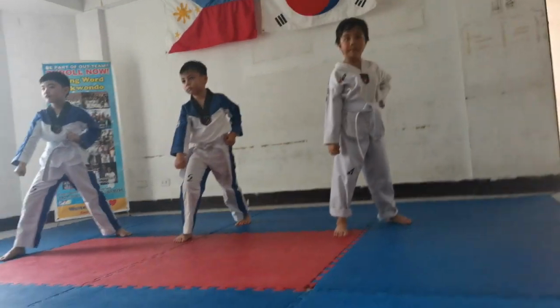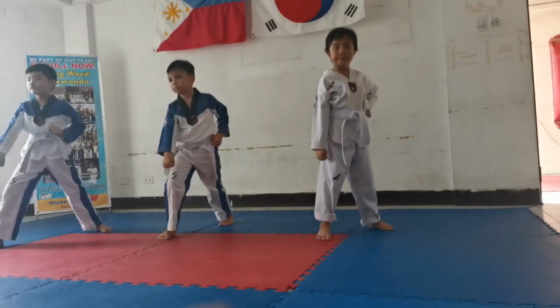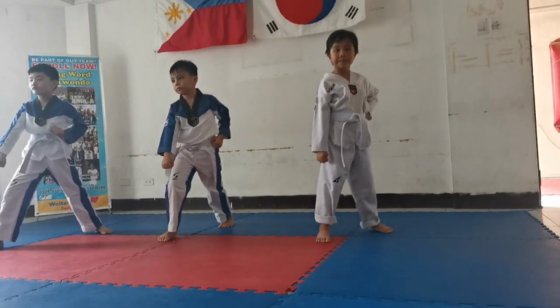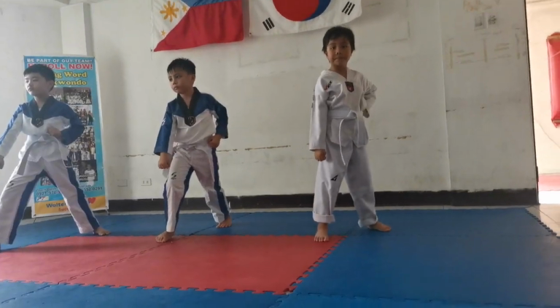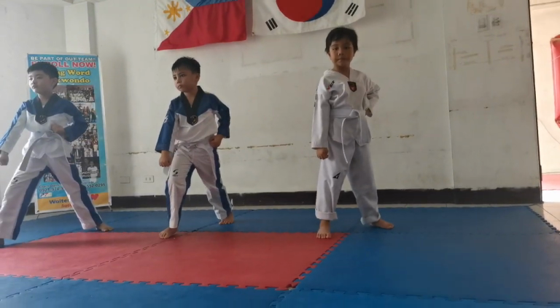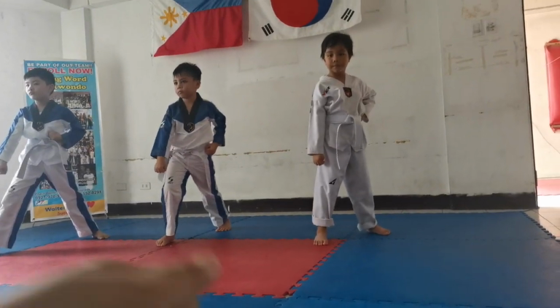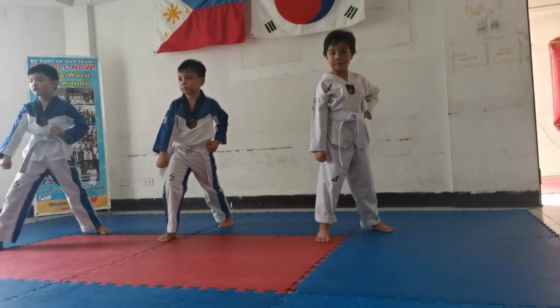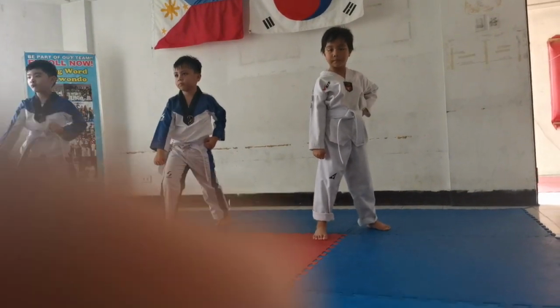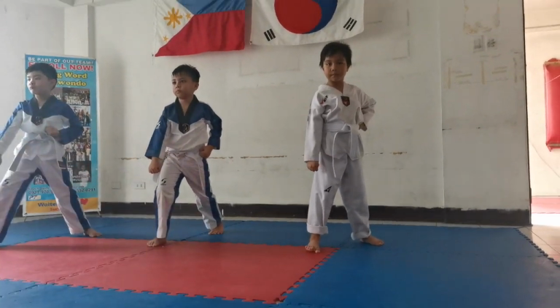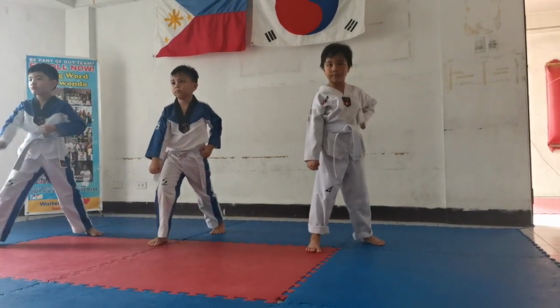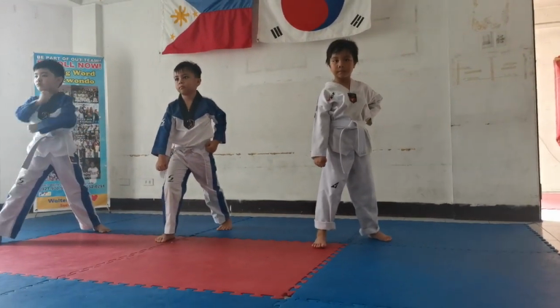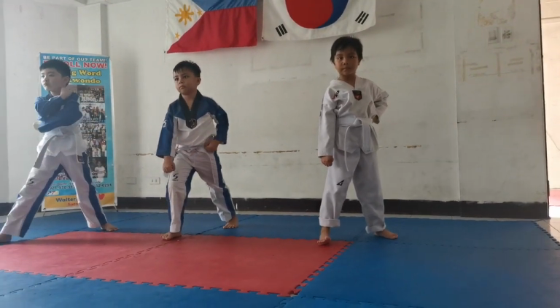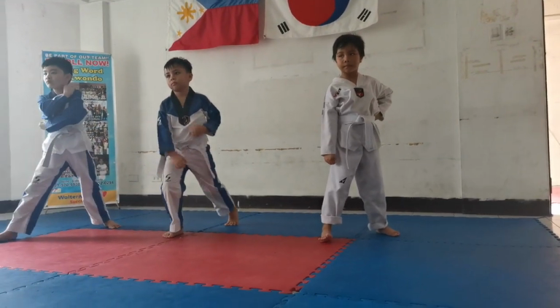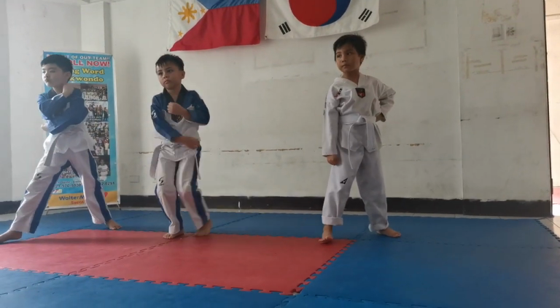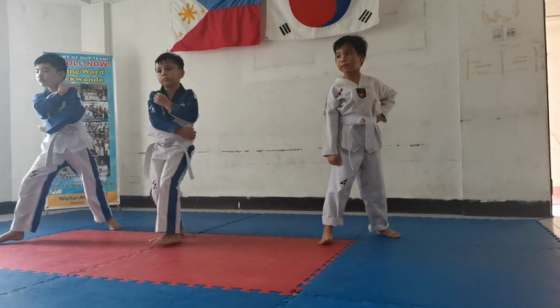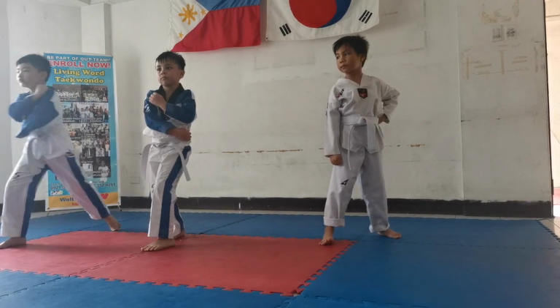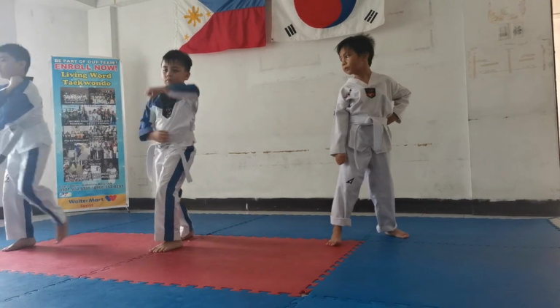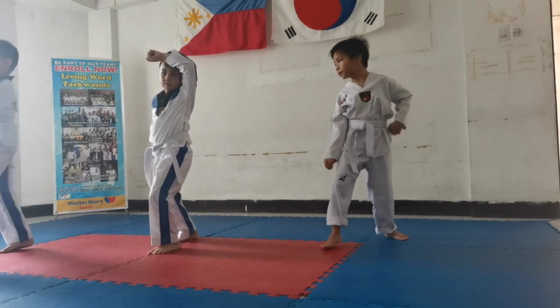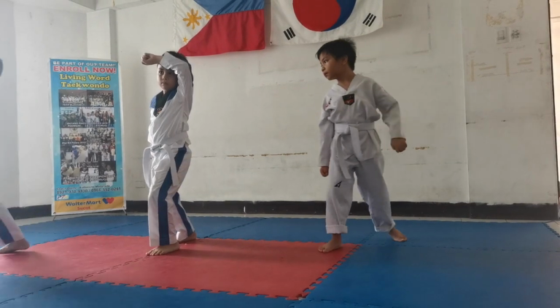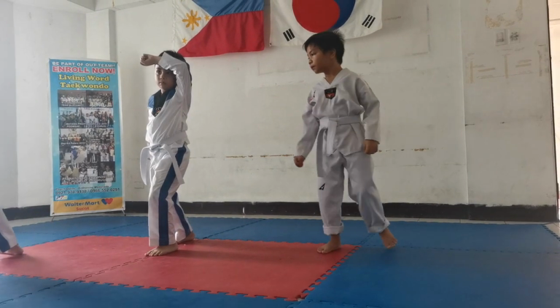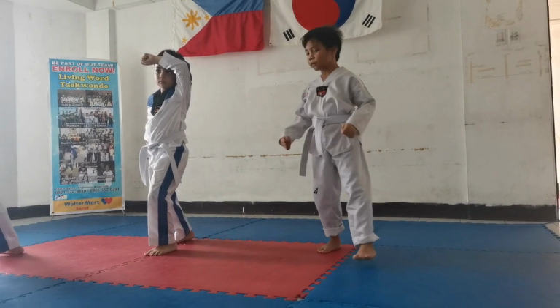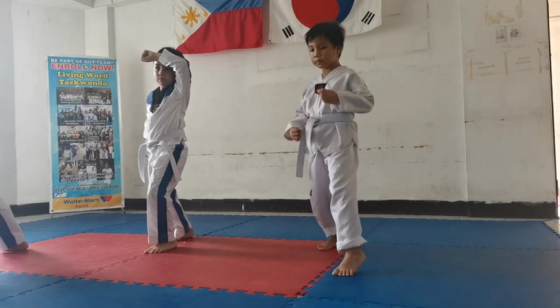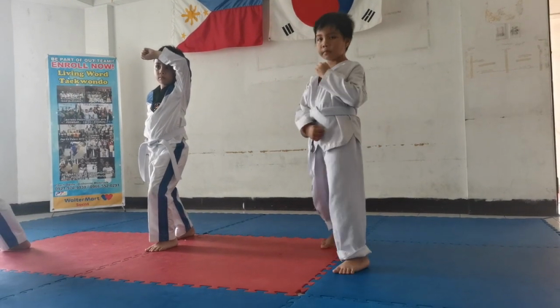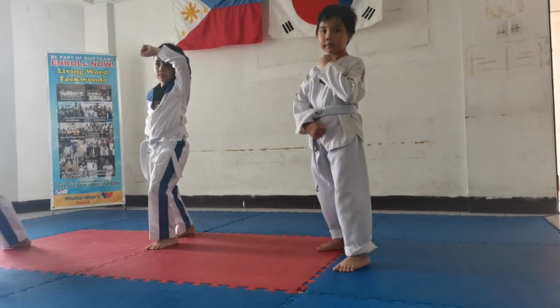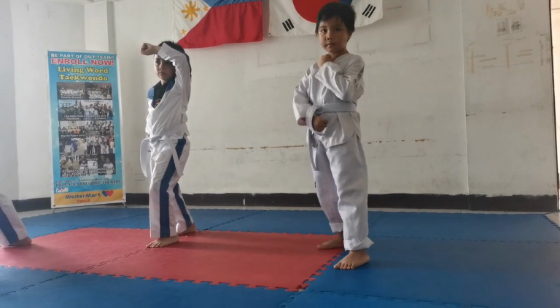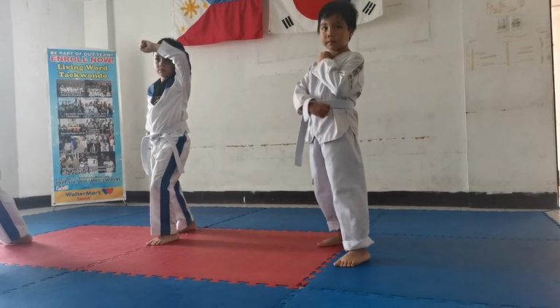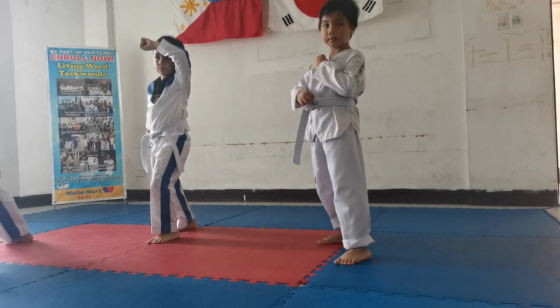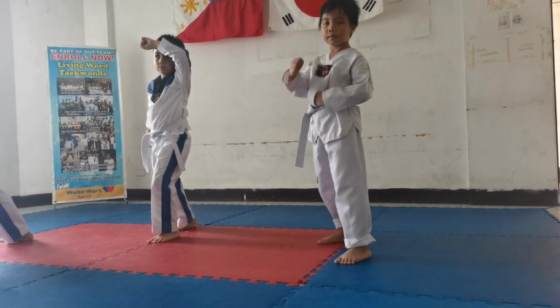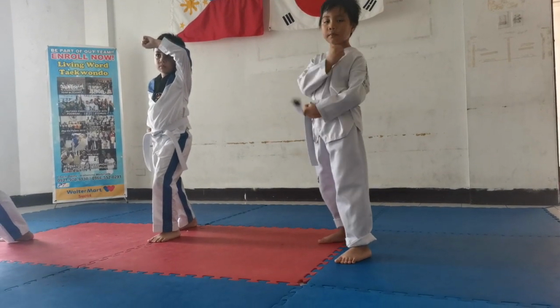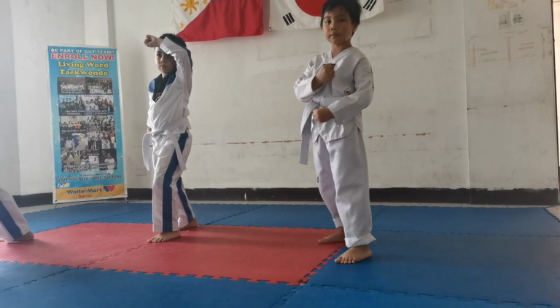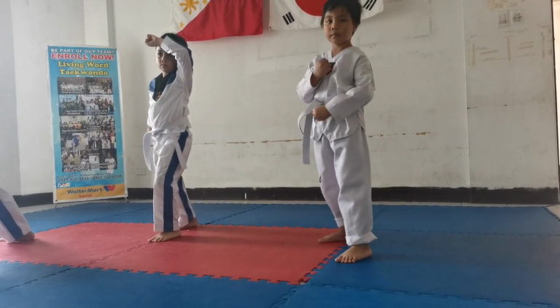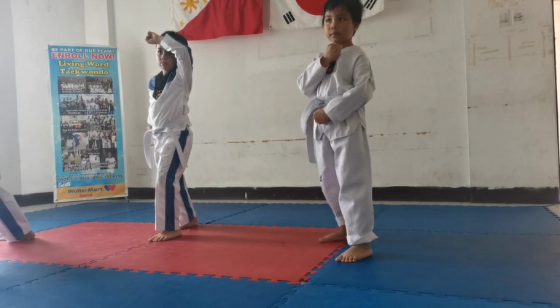Prepare for high lock. Left leg forward. One. Two.